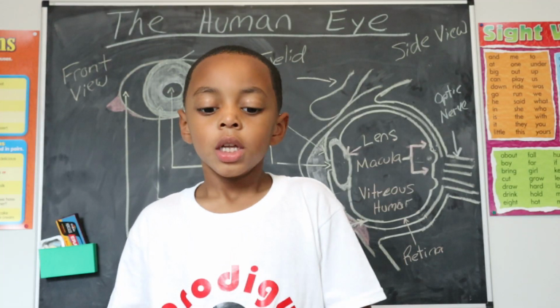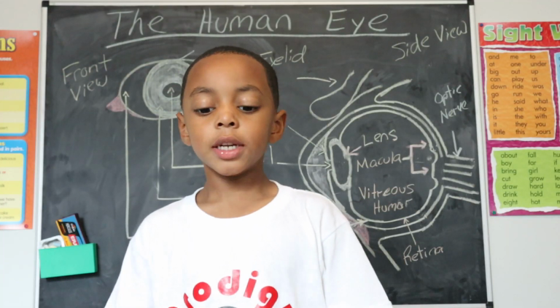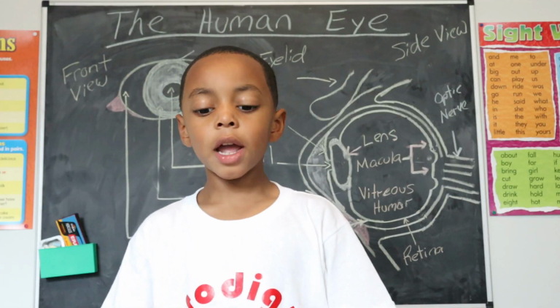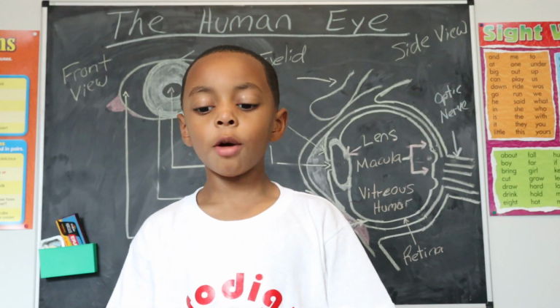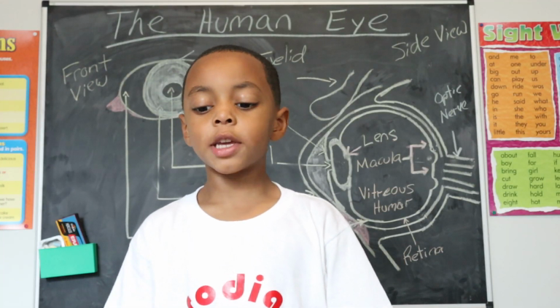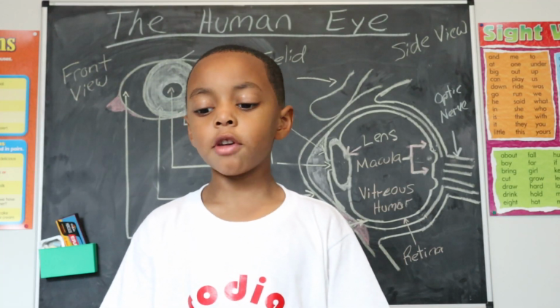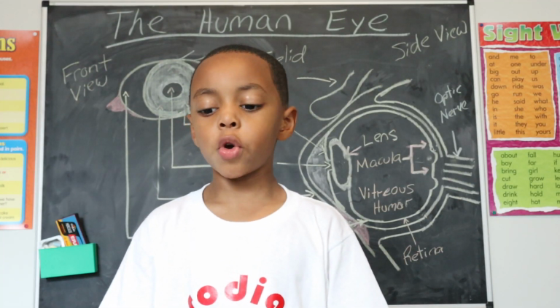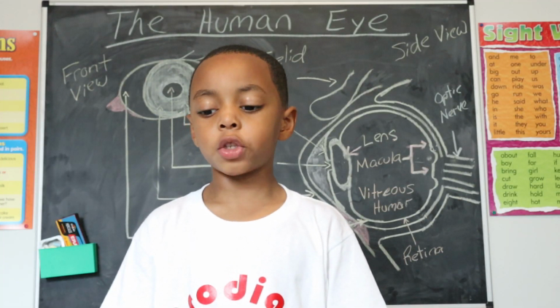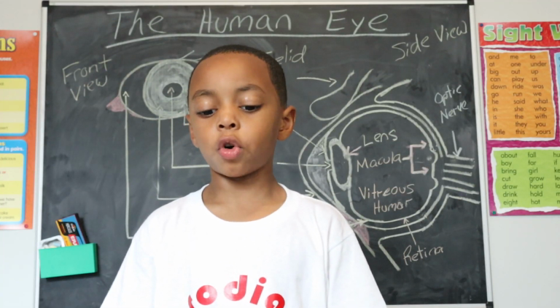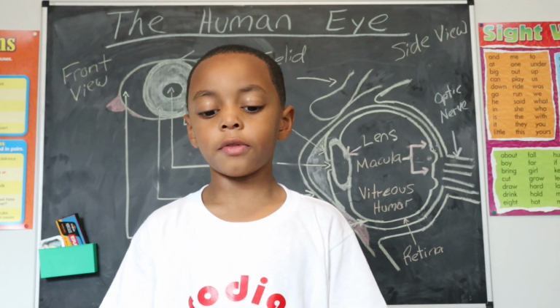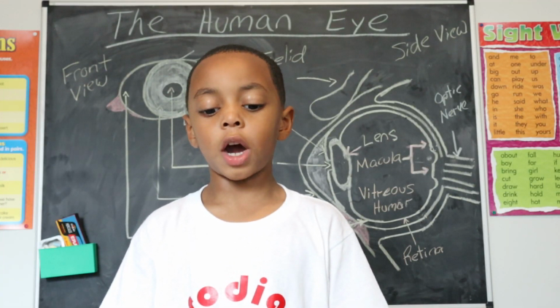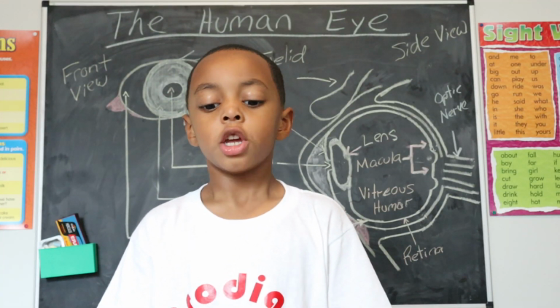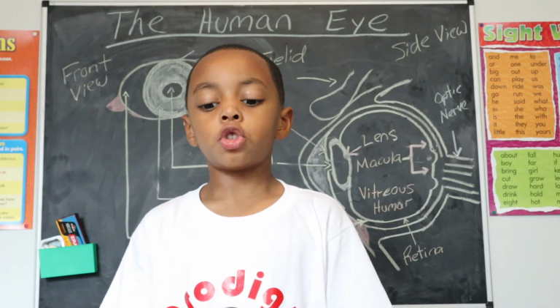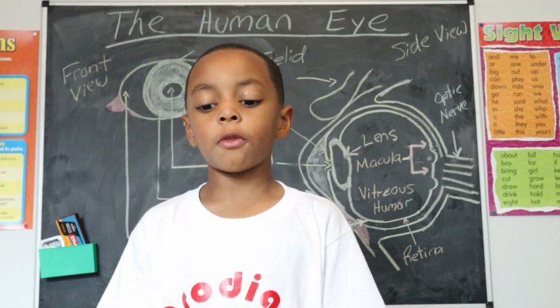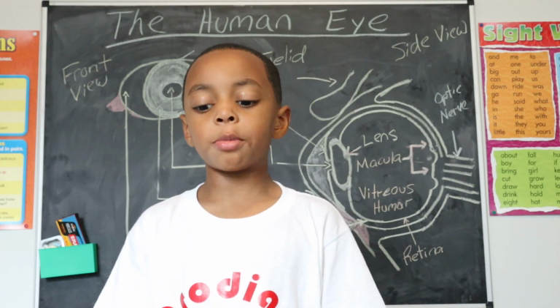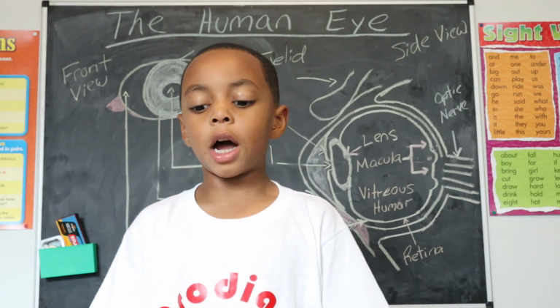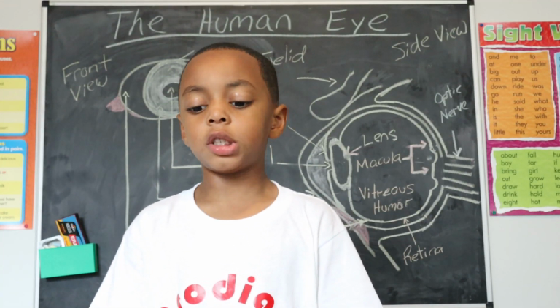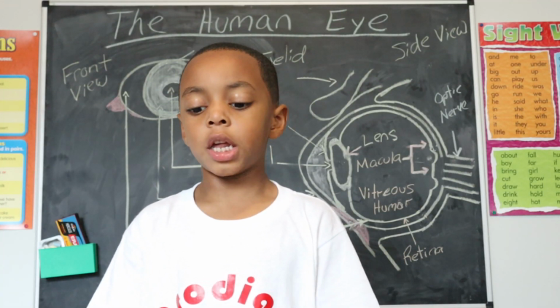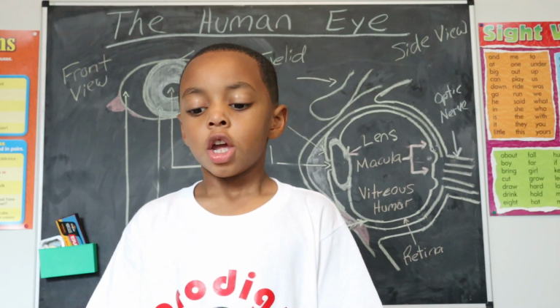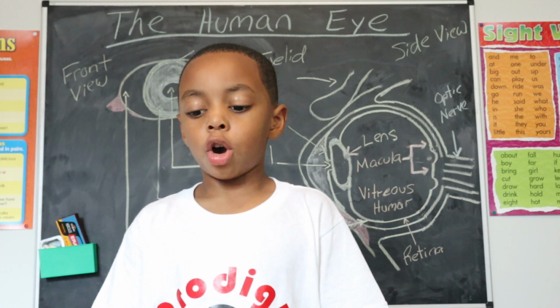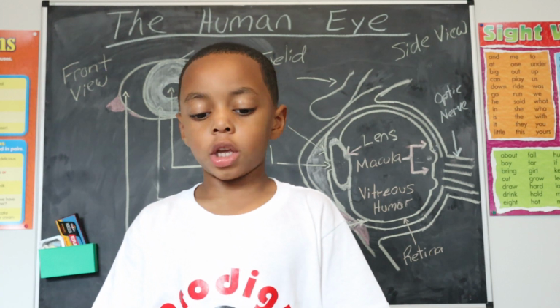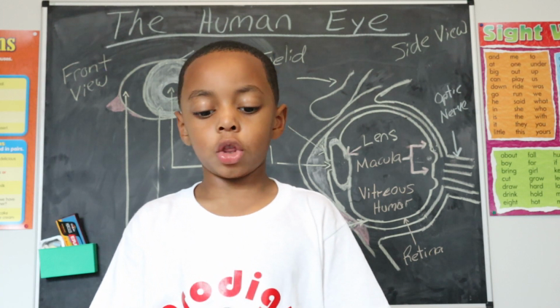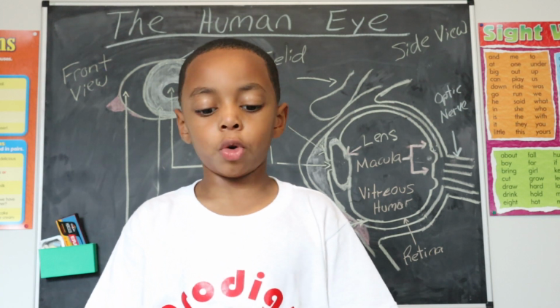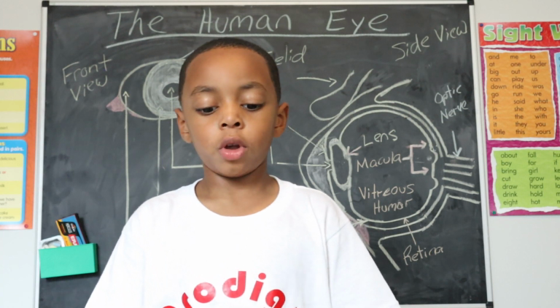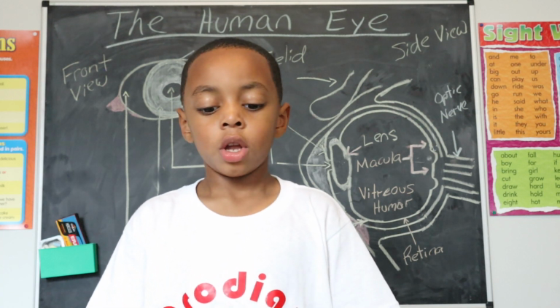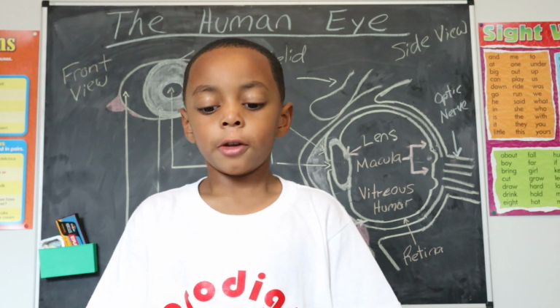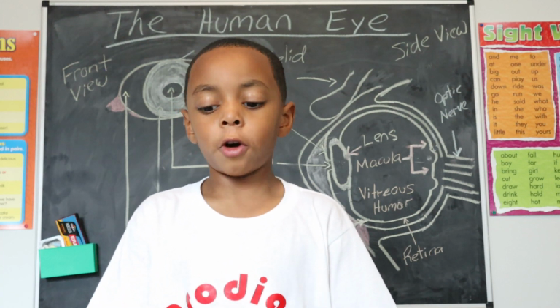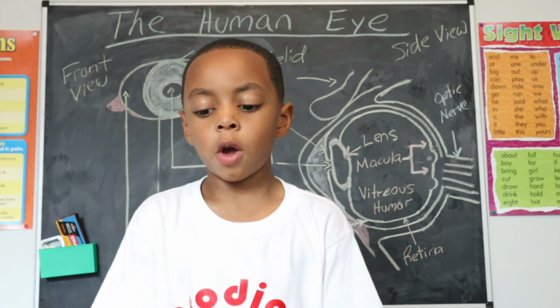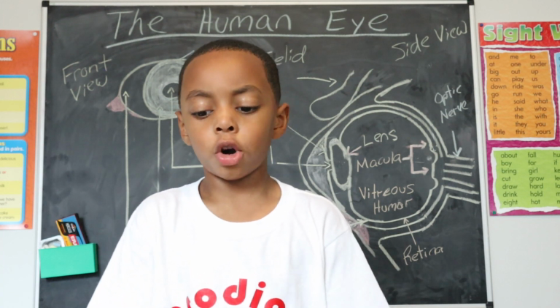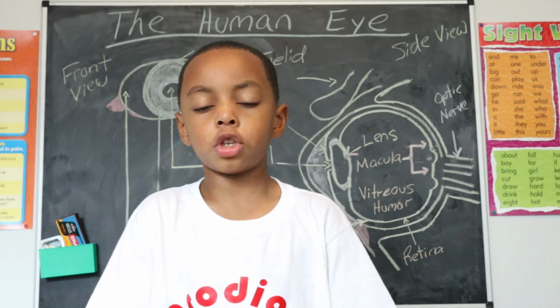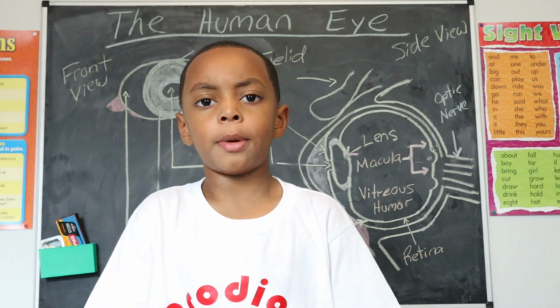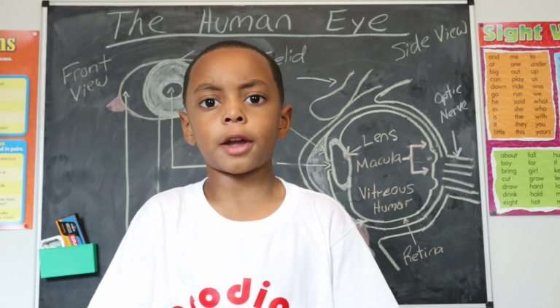Today I'll be giving you a tour of the eye, starting from the outside, going in through the front, and working to the back.